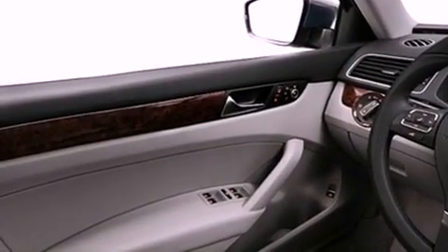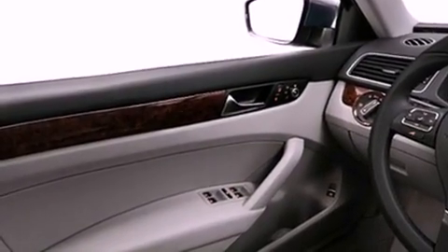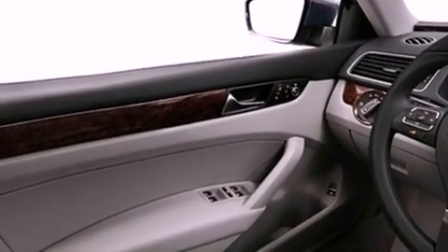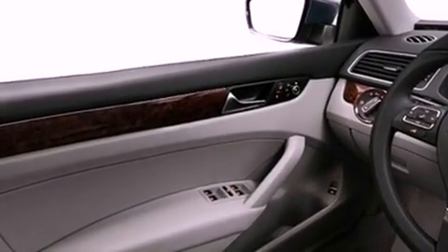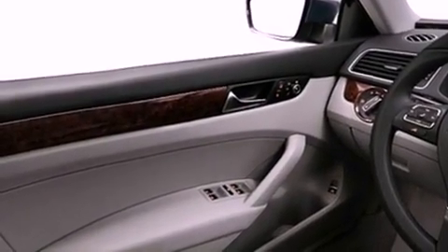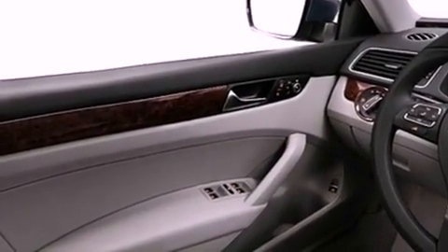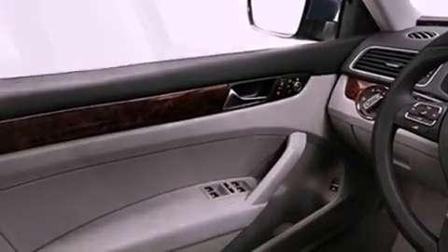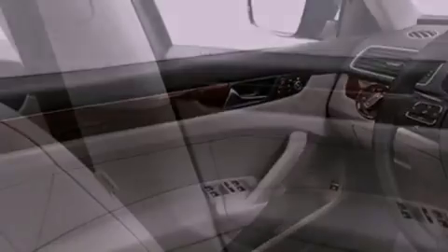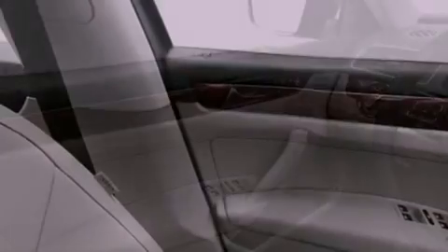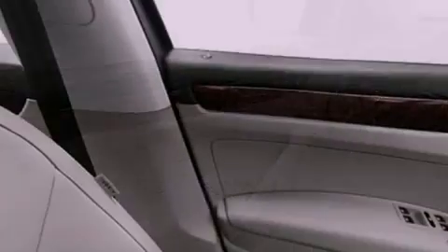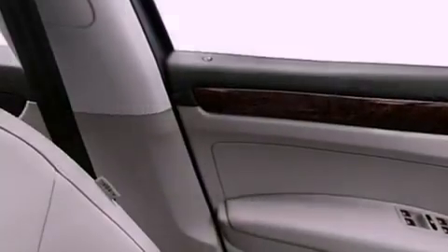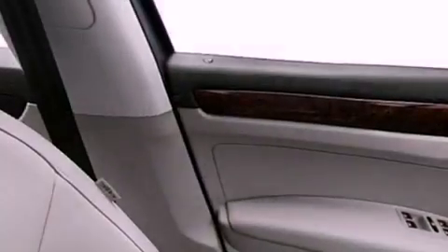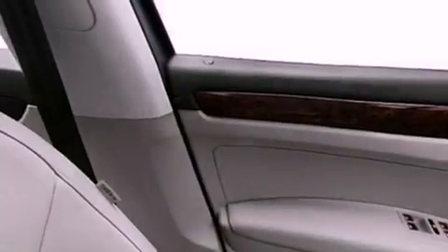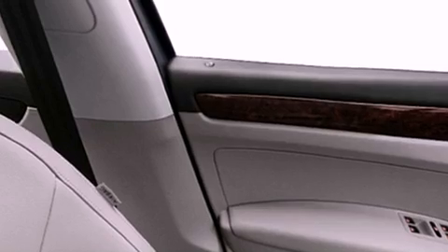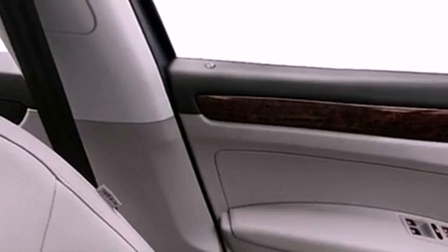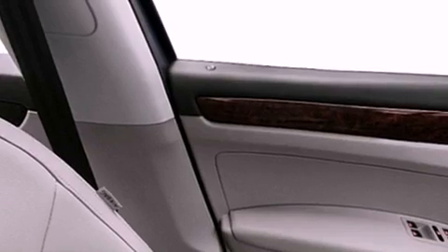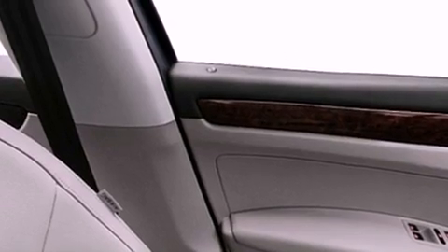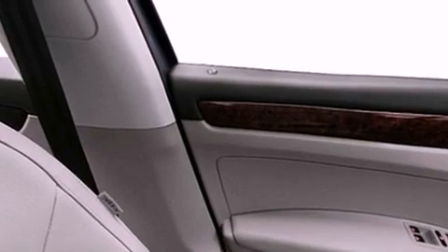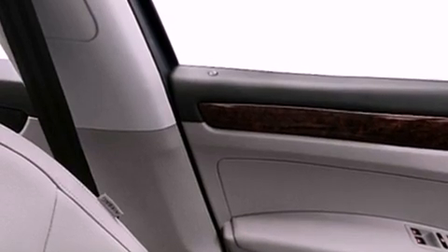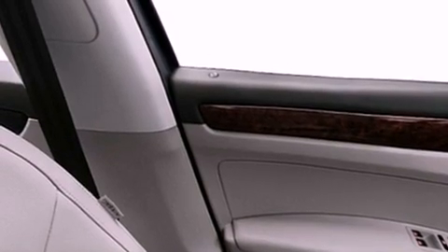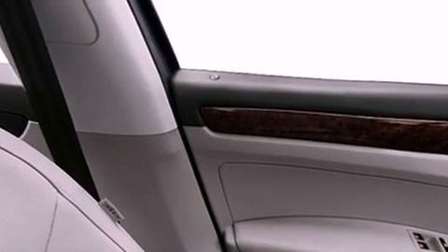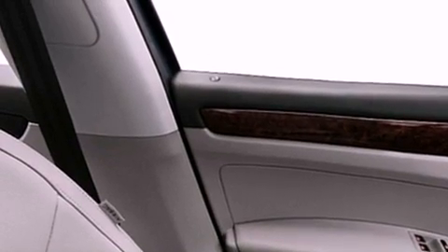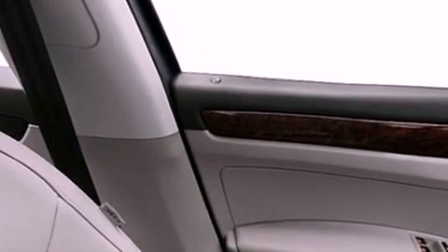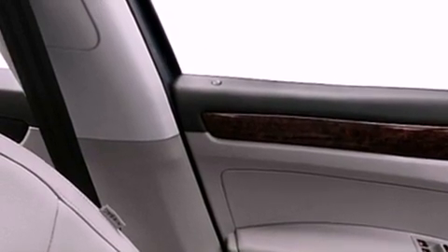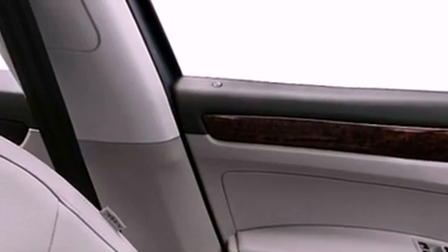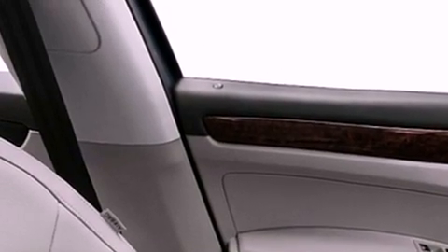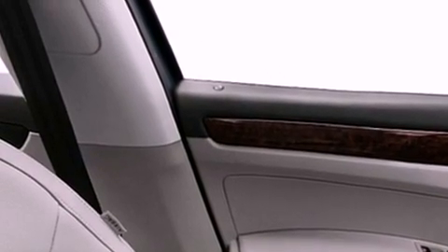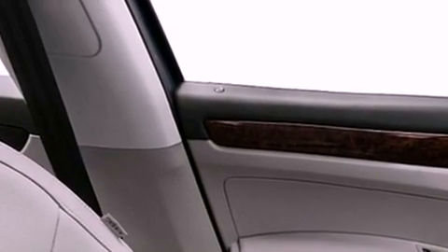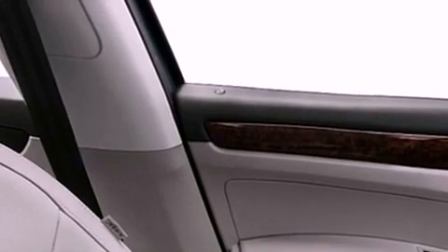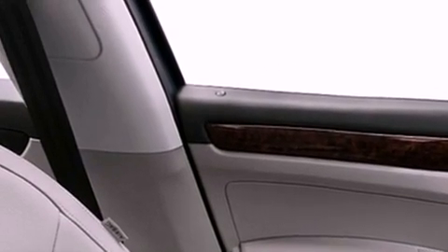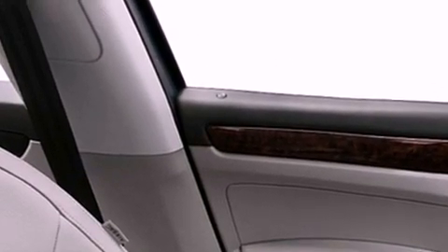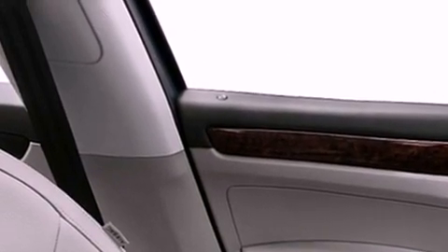Air conditioning and heated seats can warm you up in seconds, keeping you and your passengers comfortable the whole trip.